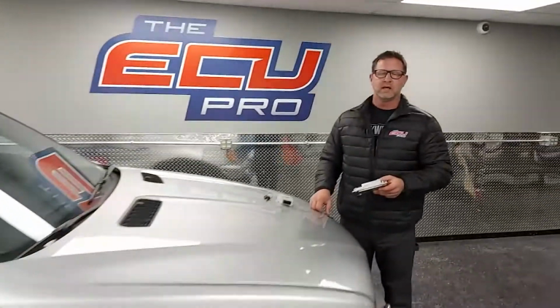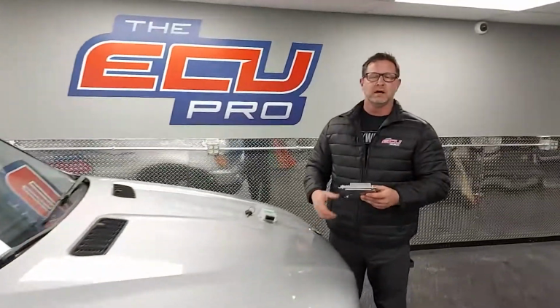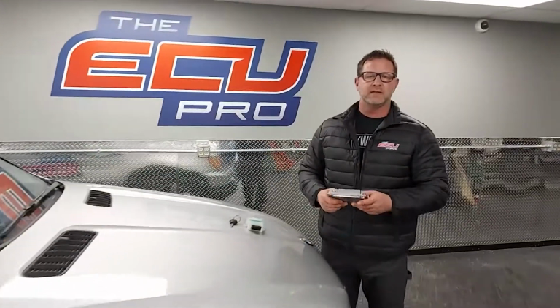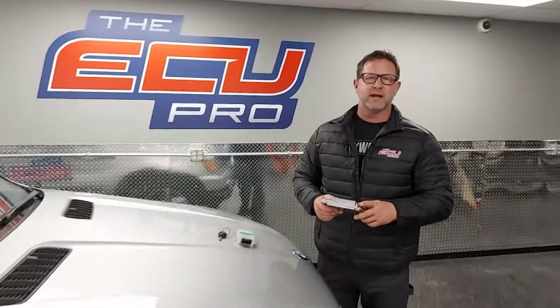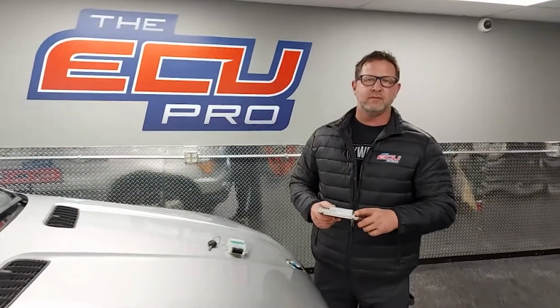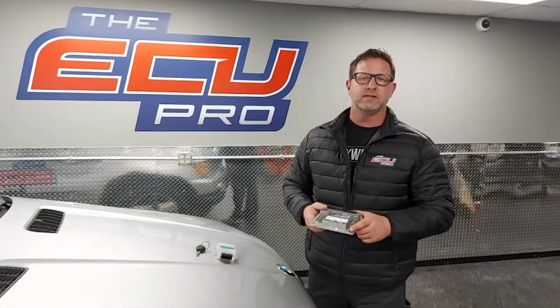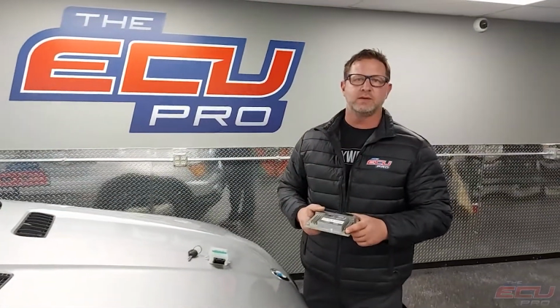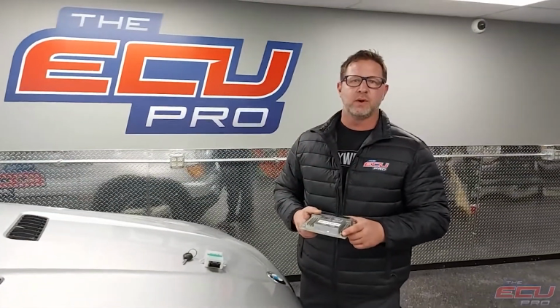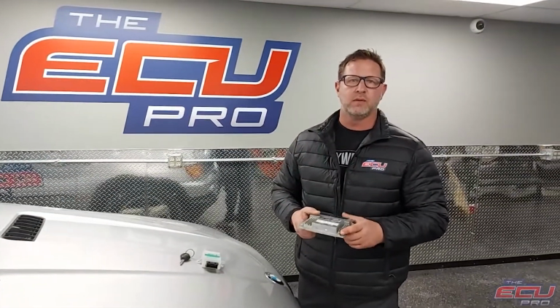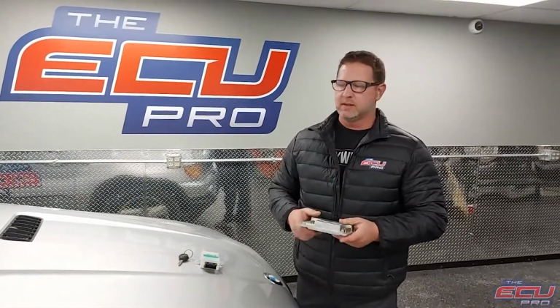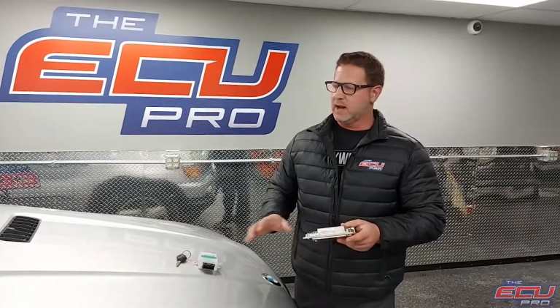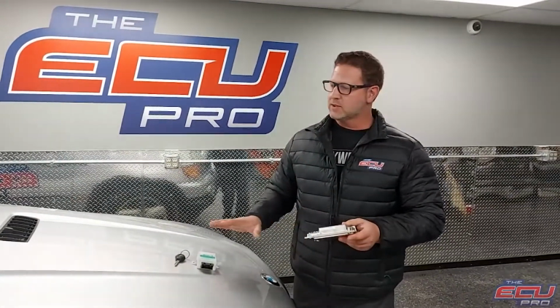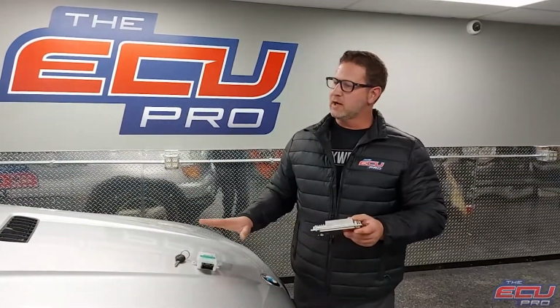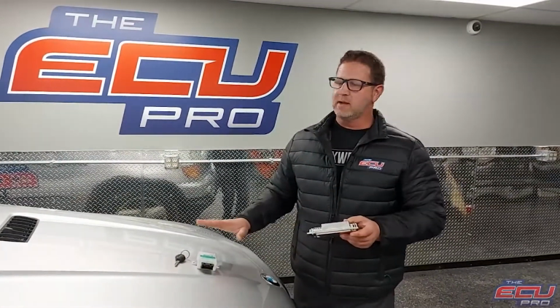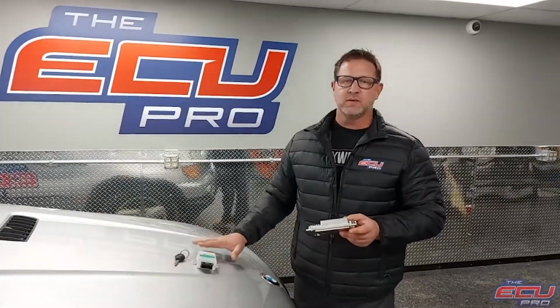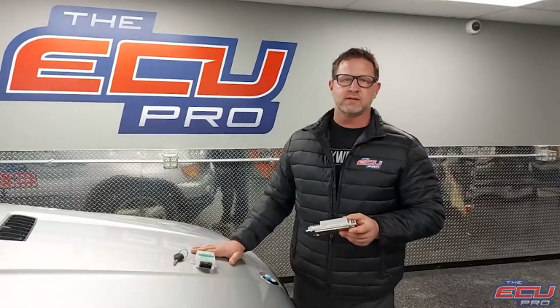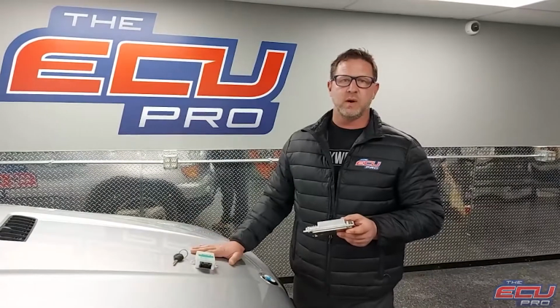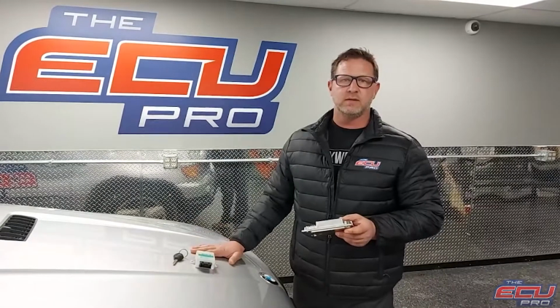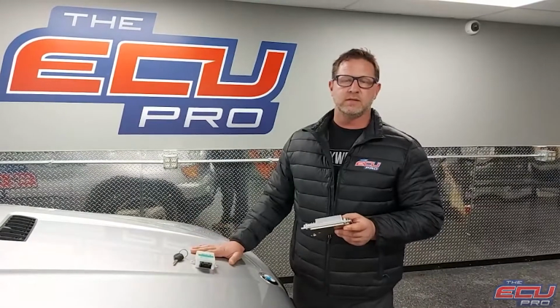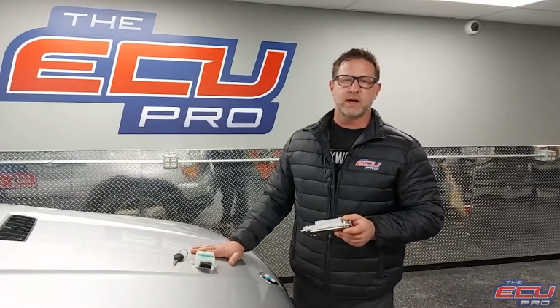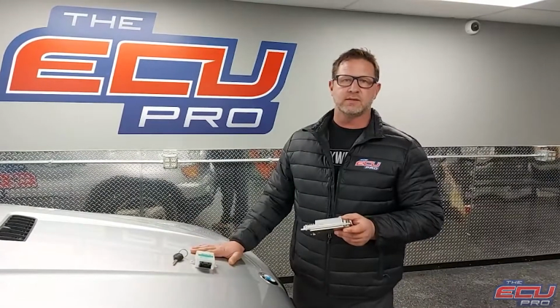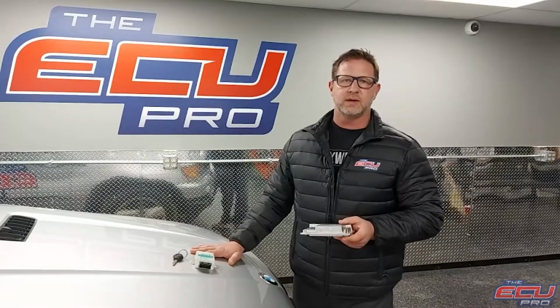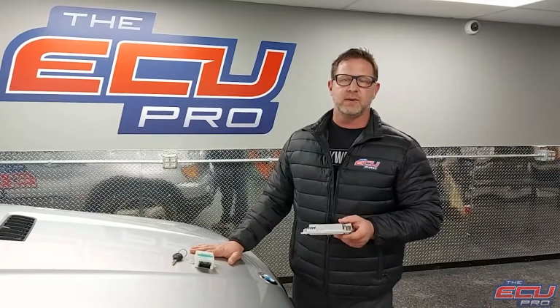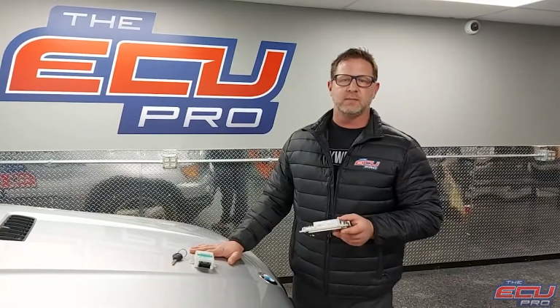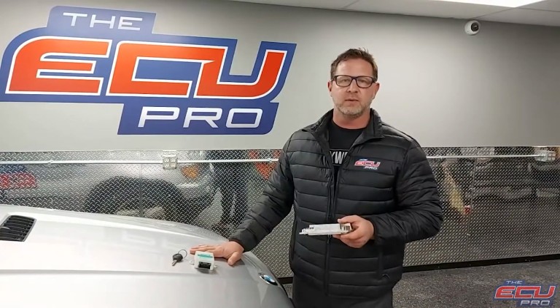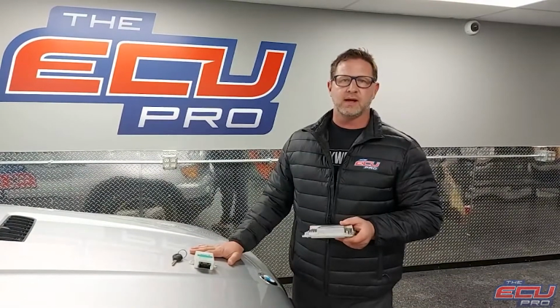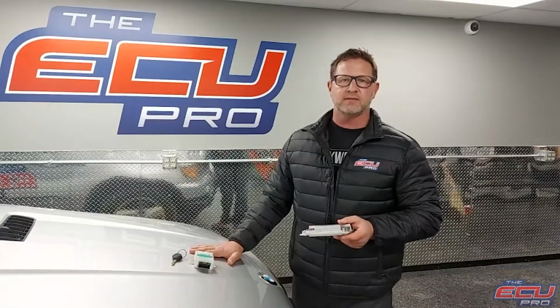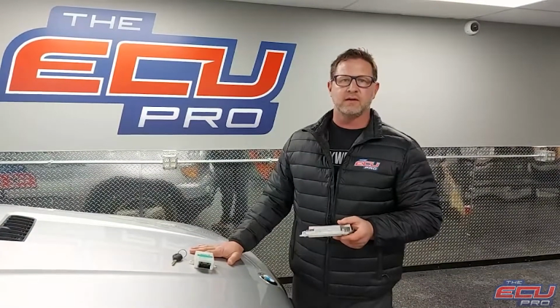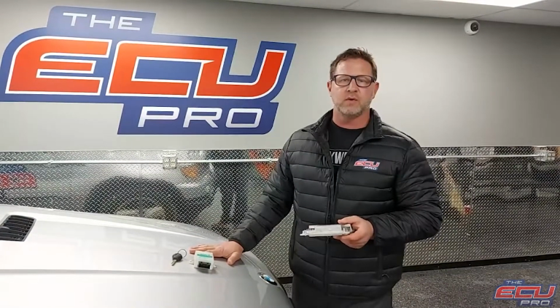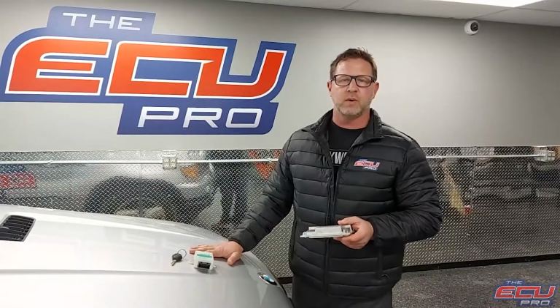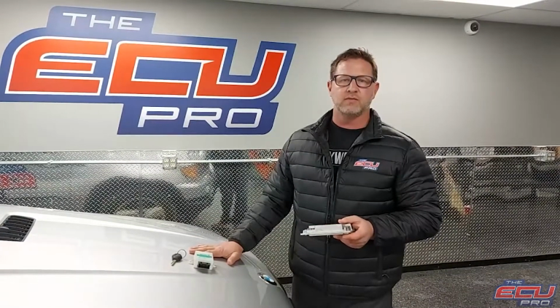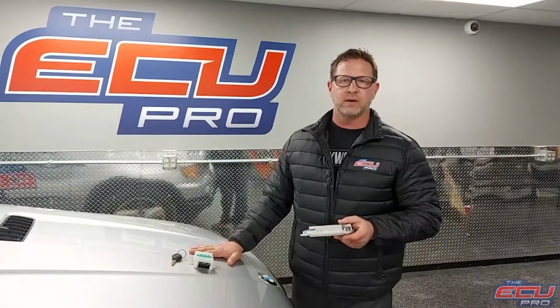Hi, this is Dan from the ECU Pro. Today we're talking about a 2001 to 2003 BMW X5 4.4 liter.